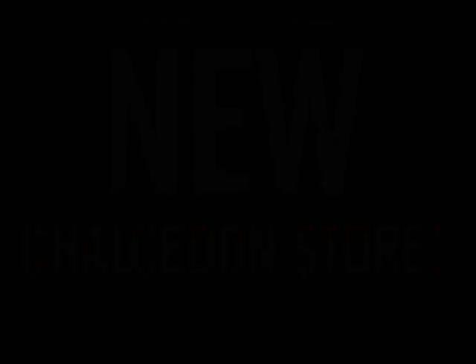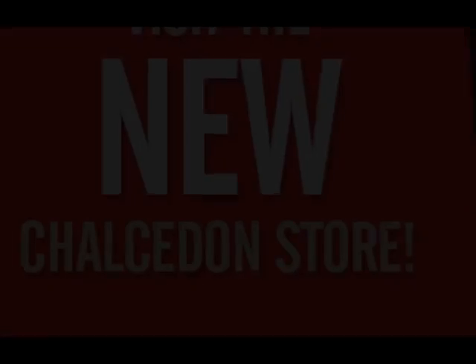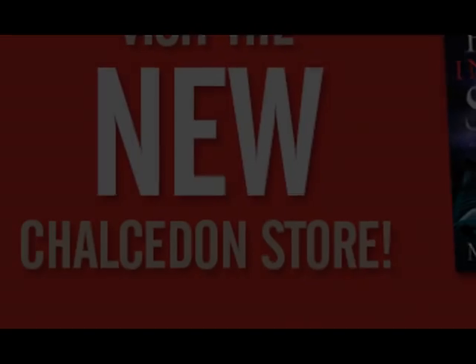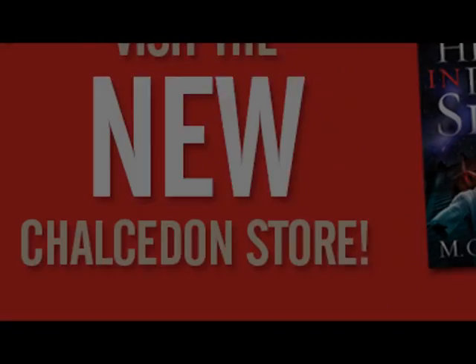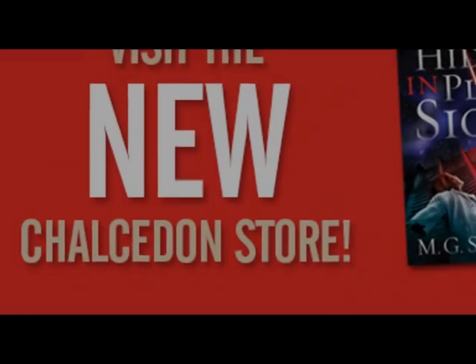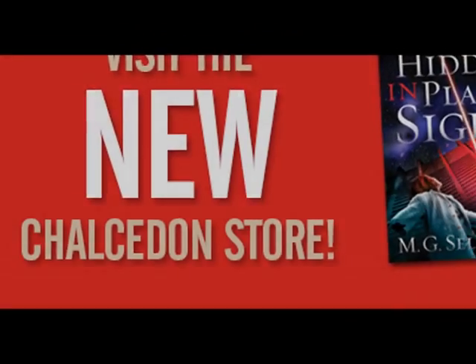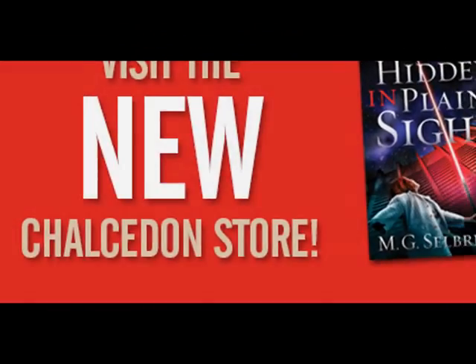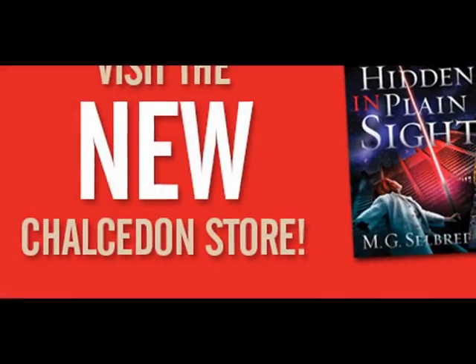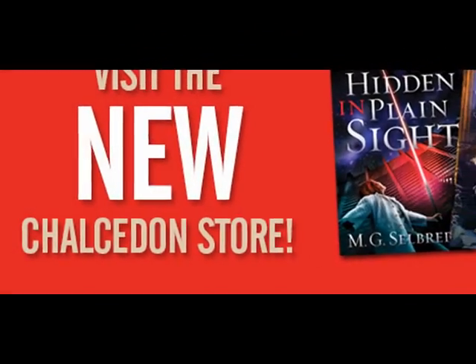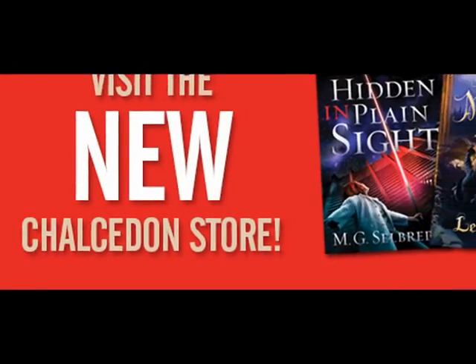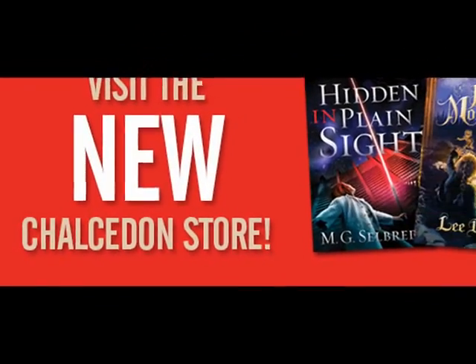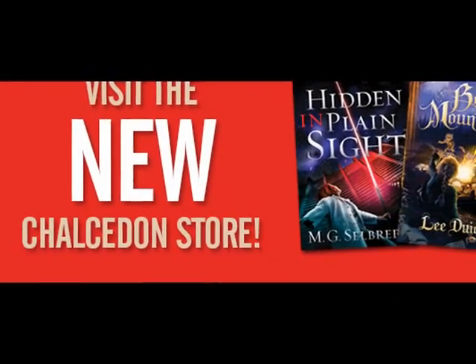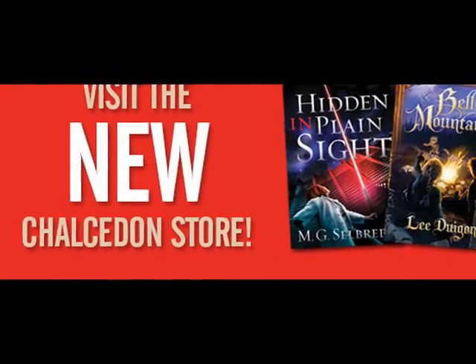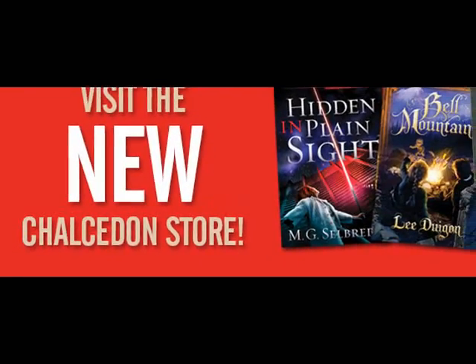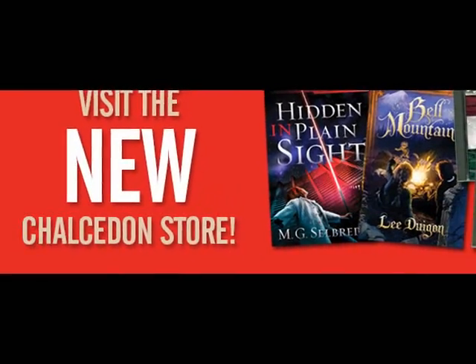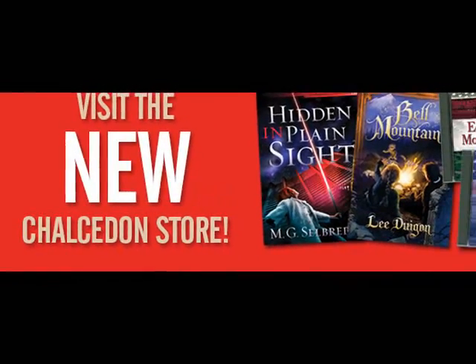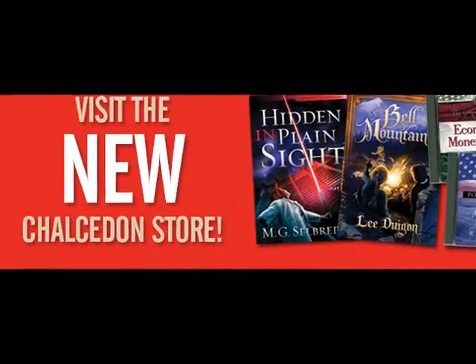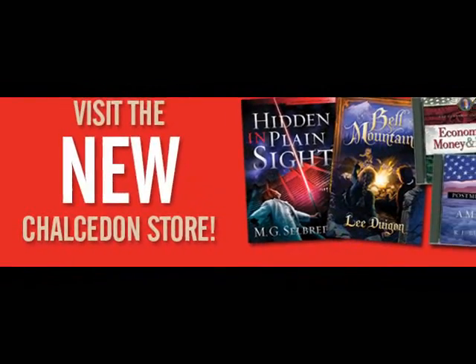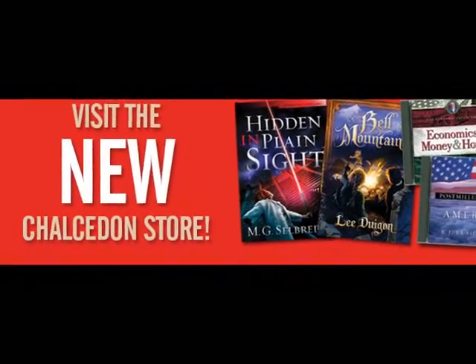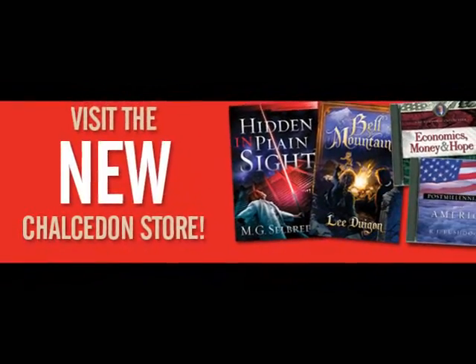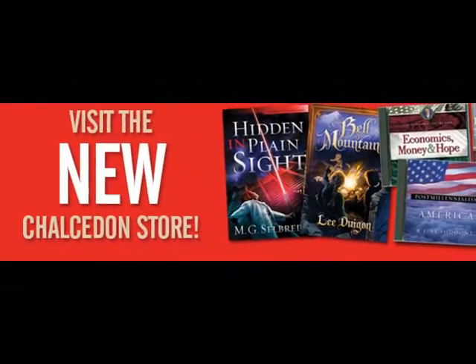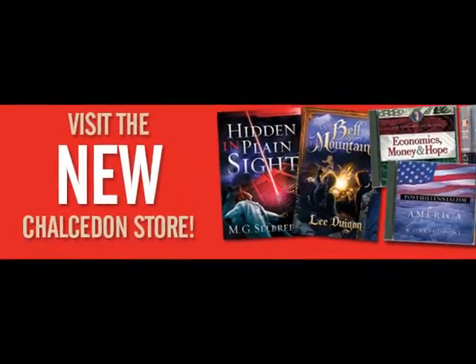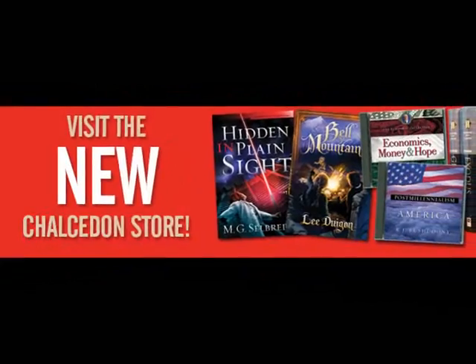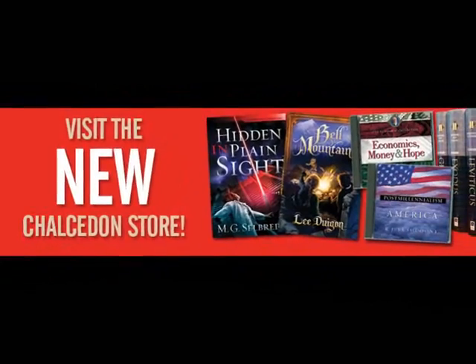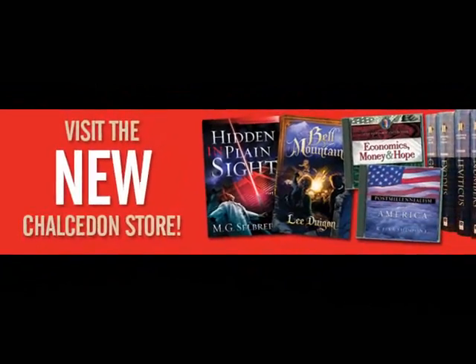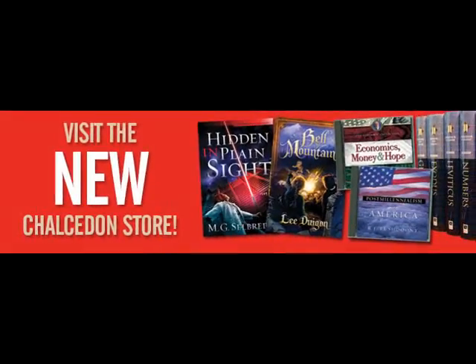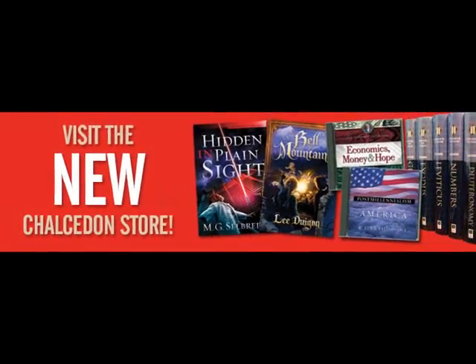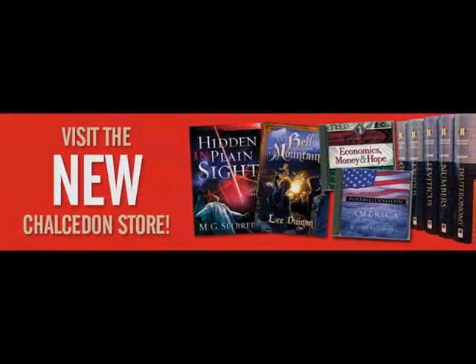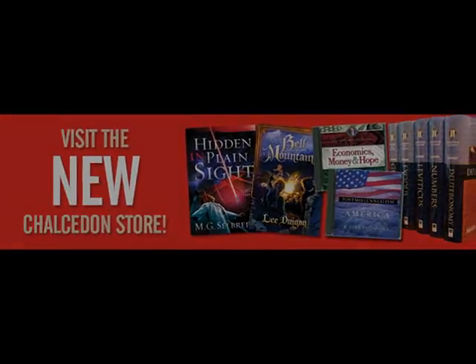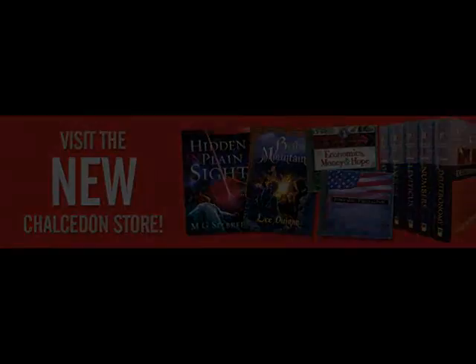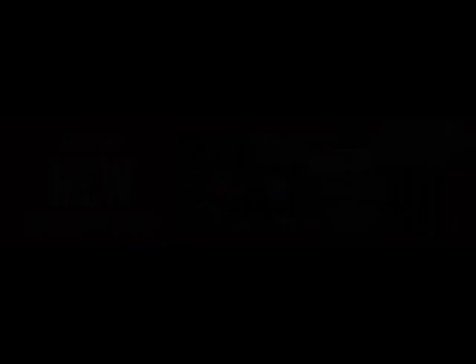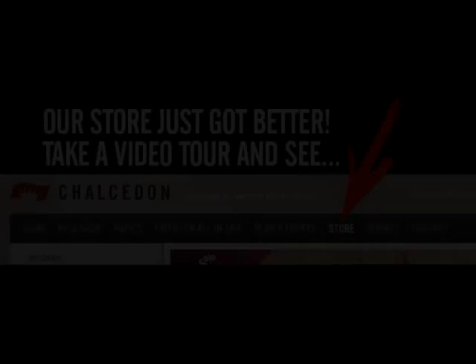Welcome to the Calcedon Store. We've recently made some changes to make your shopping experience more user-friendly.